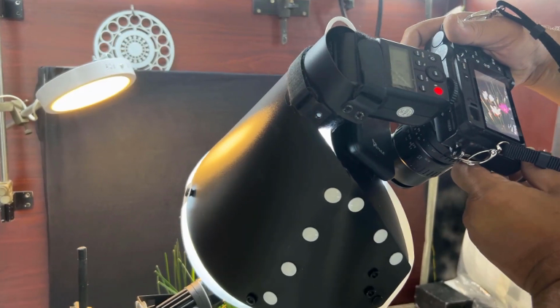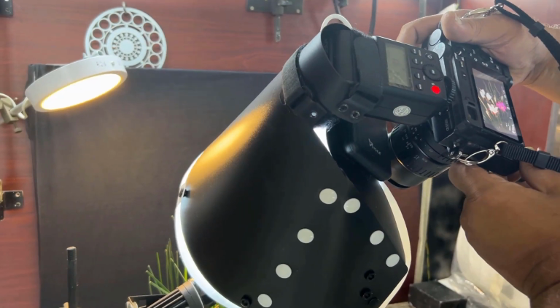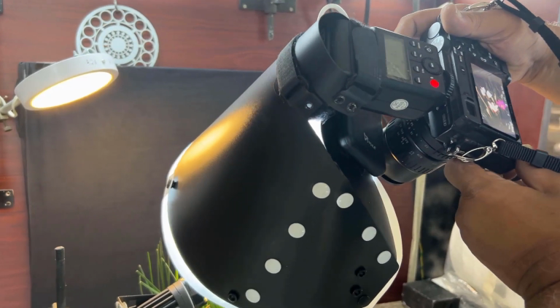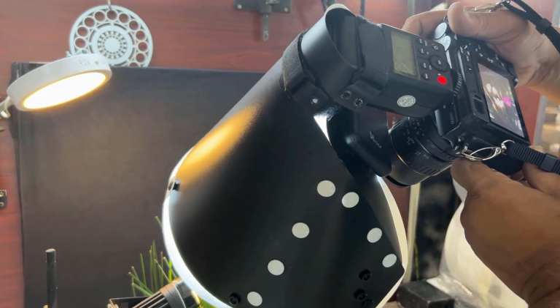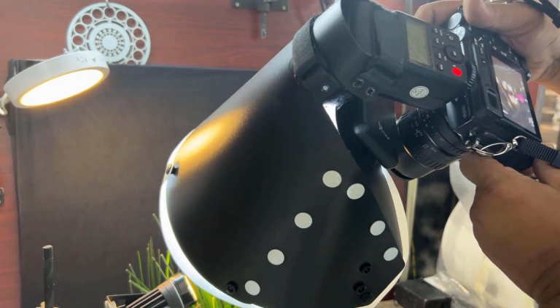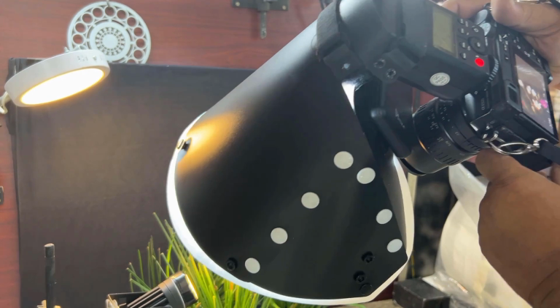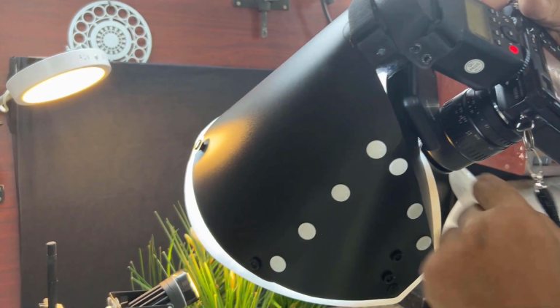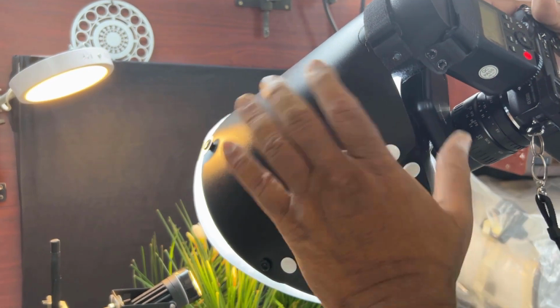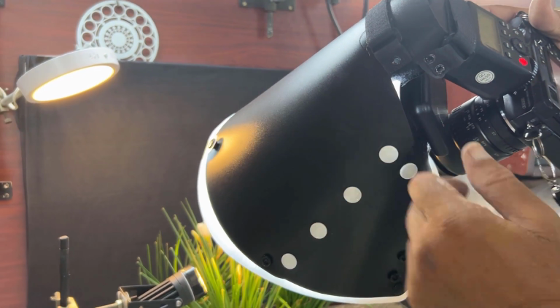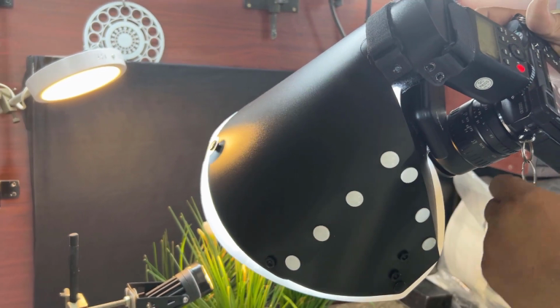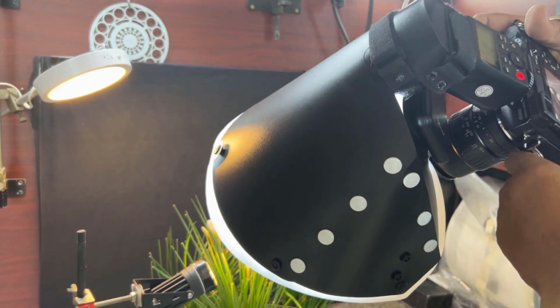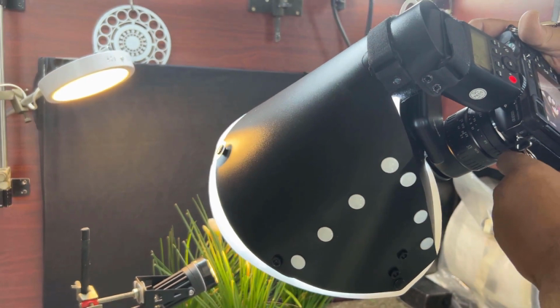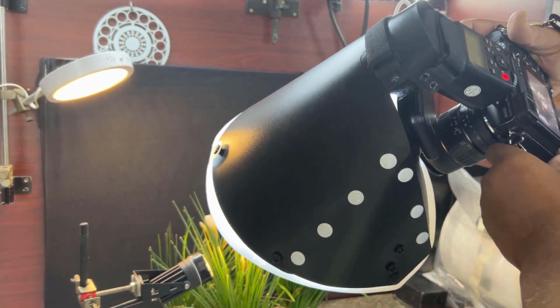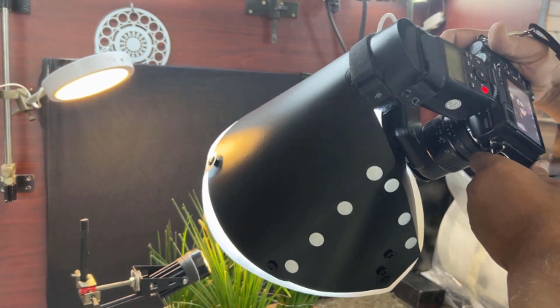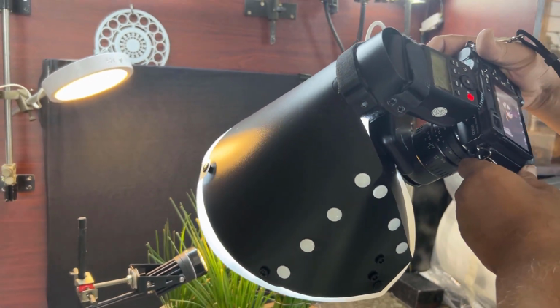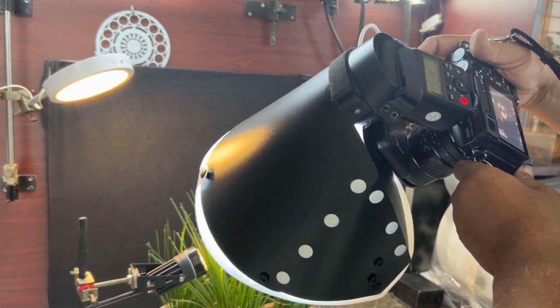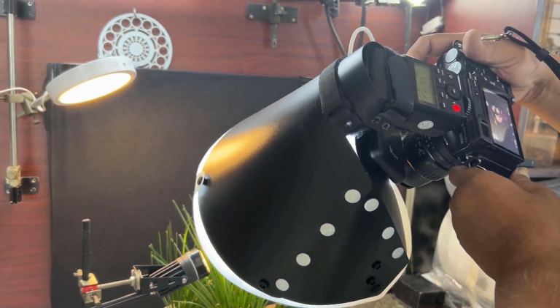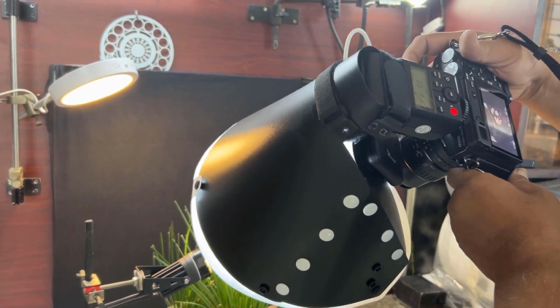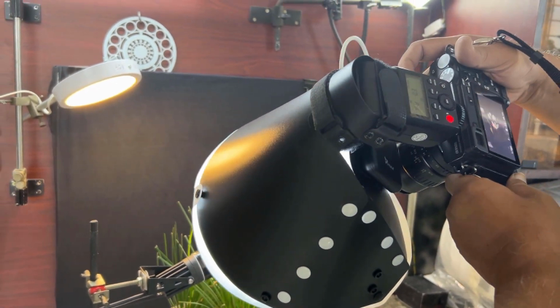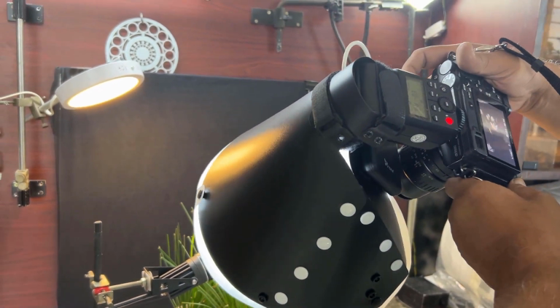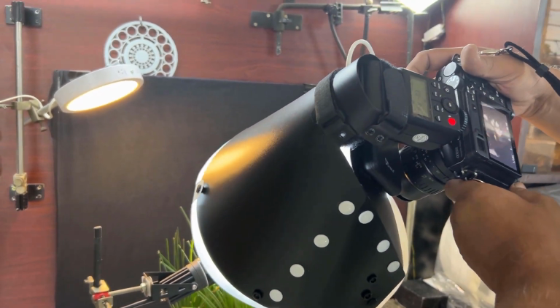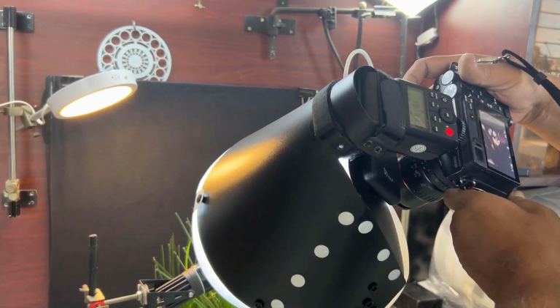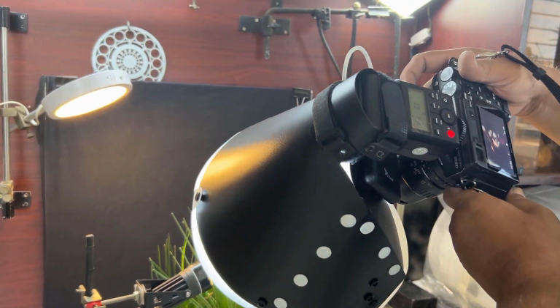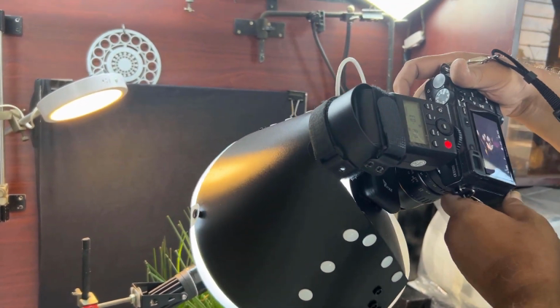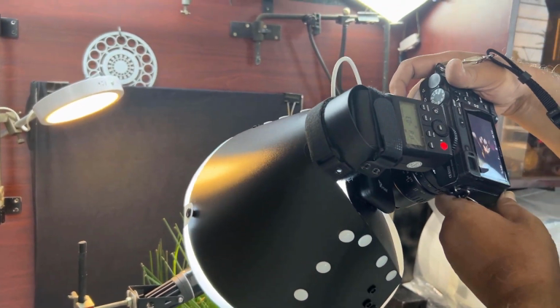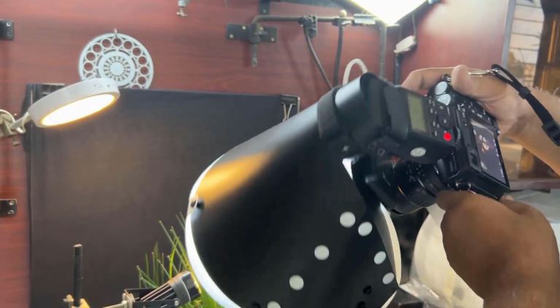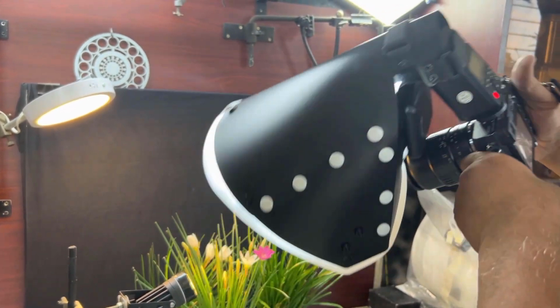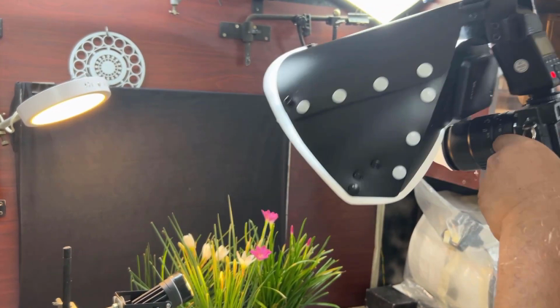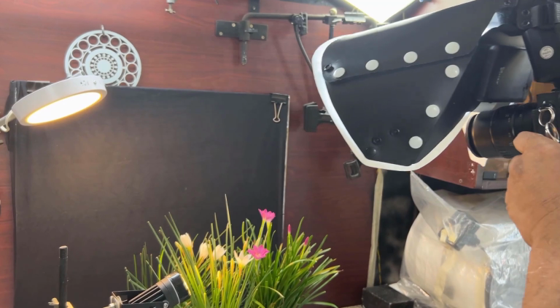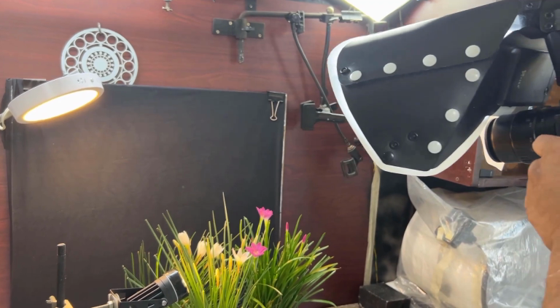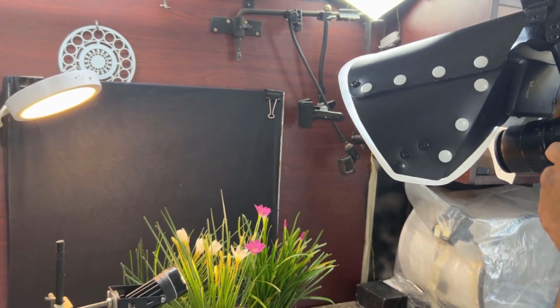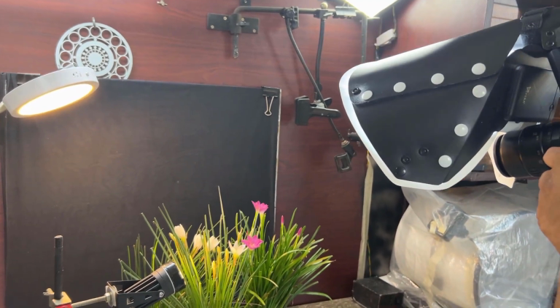Now I'm using the big size radiant diffuser for this flower photoshoot on my tabletop studio.